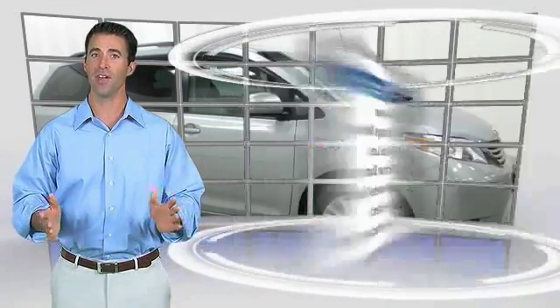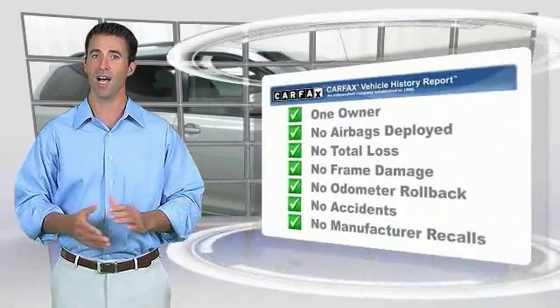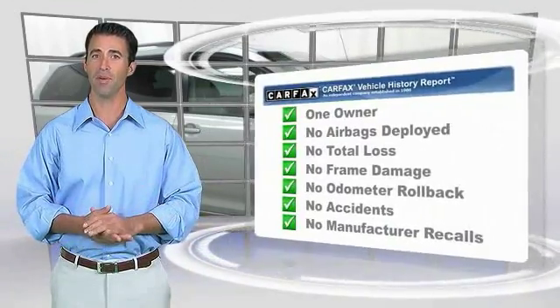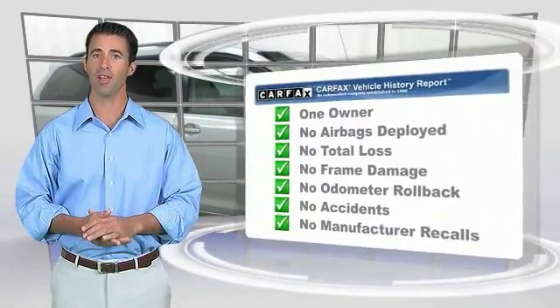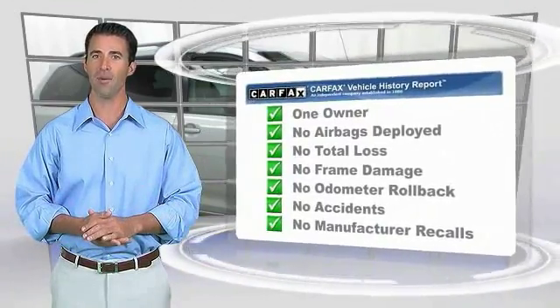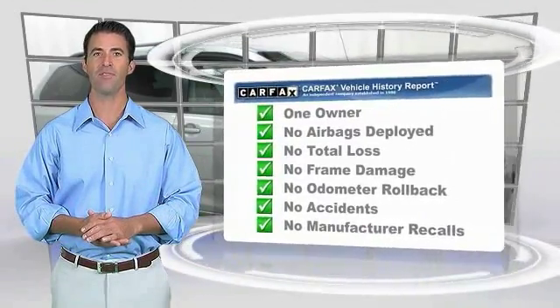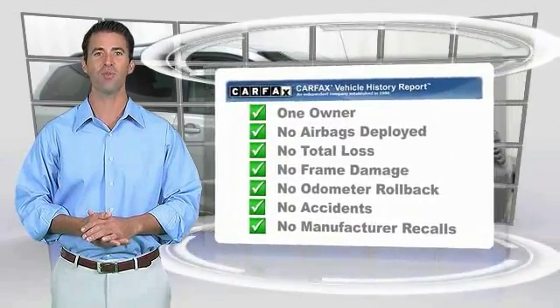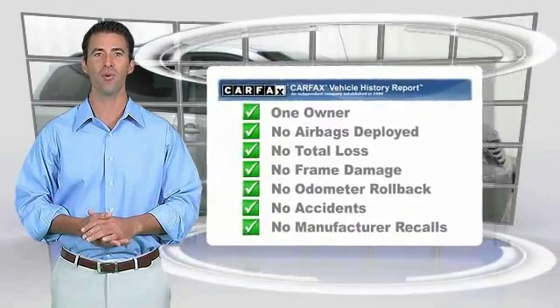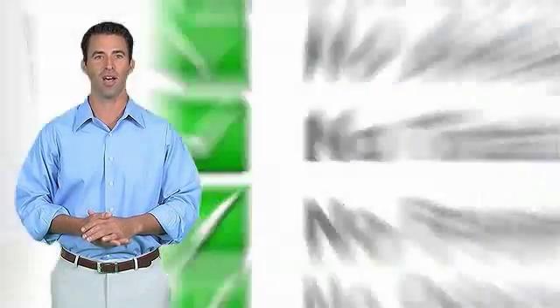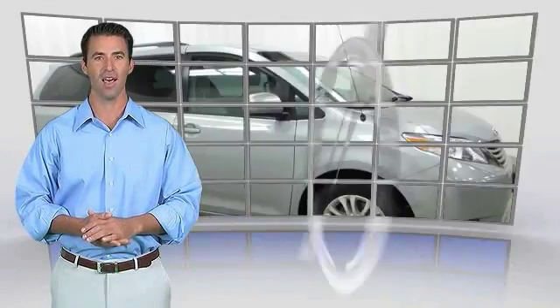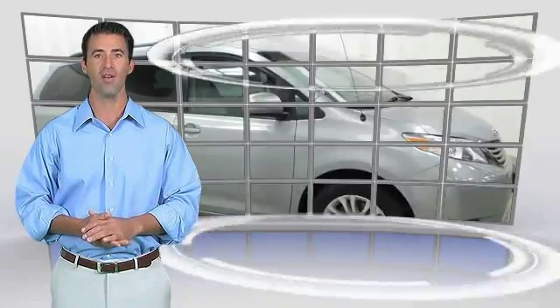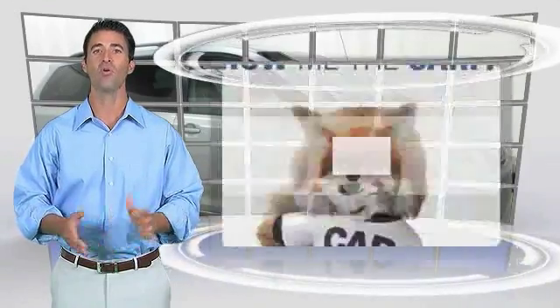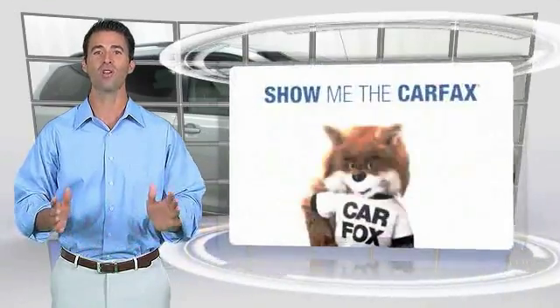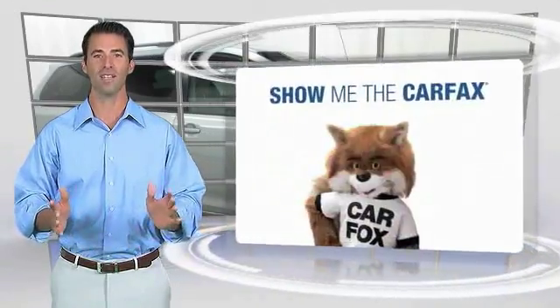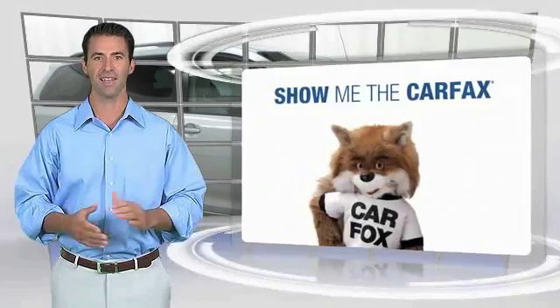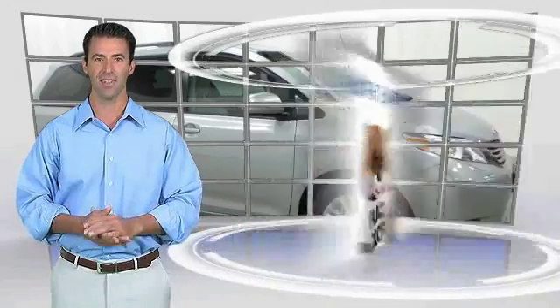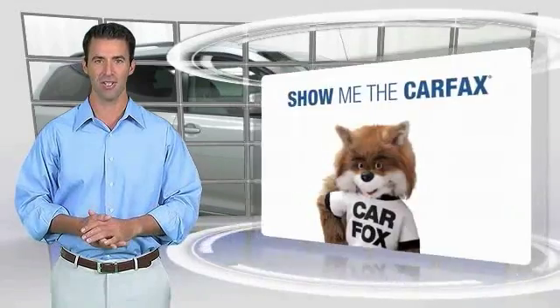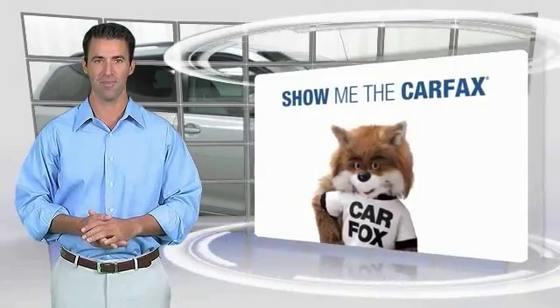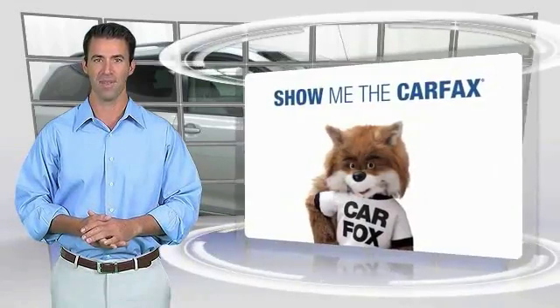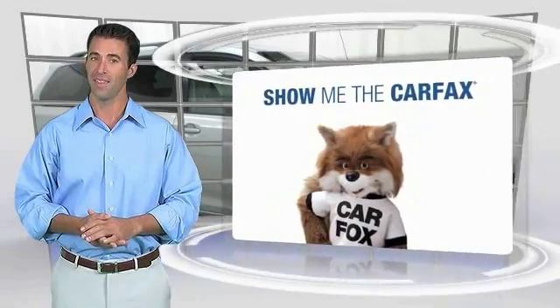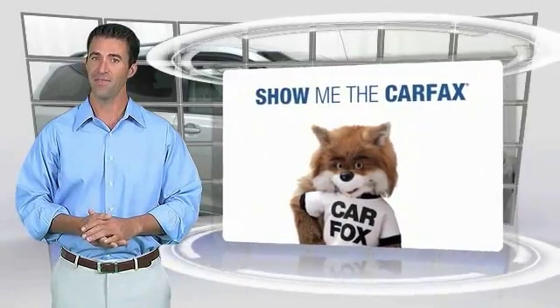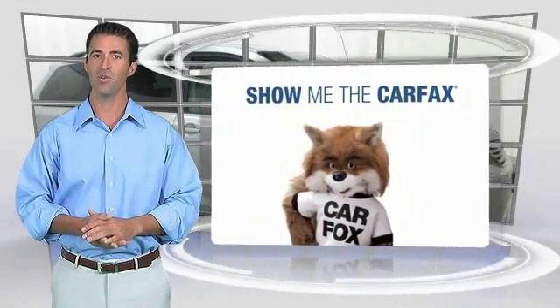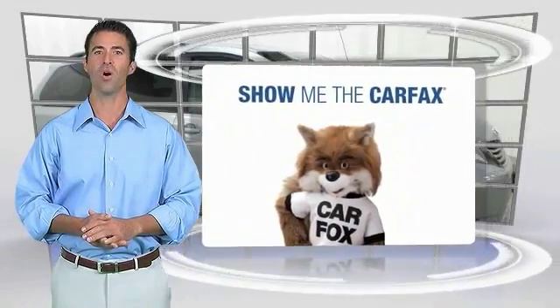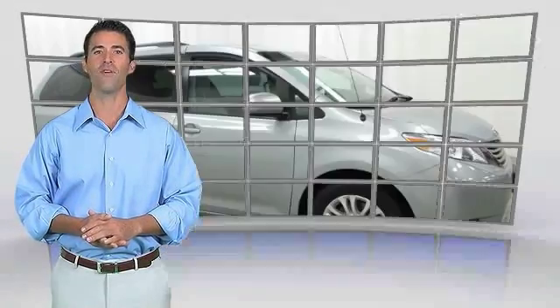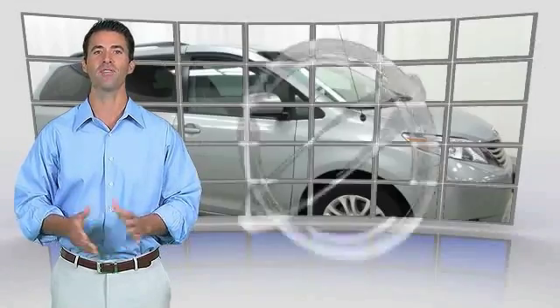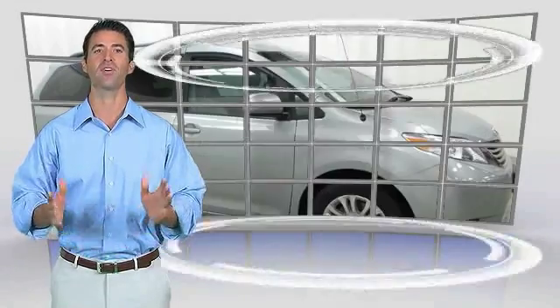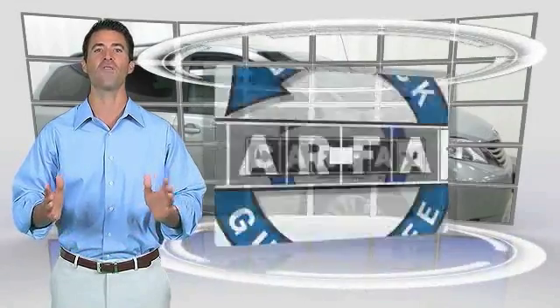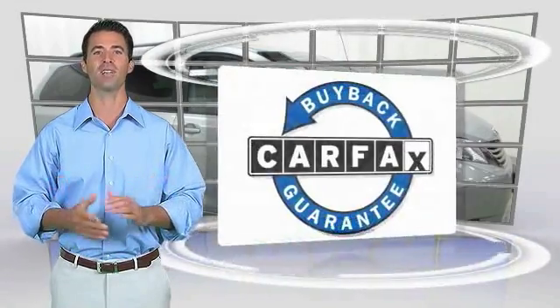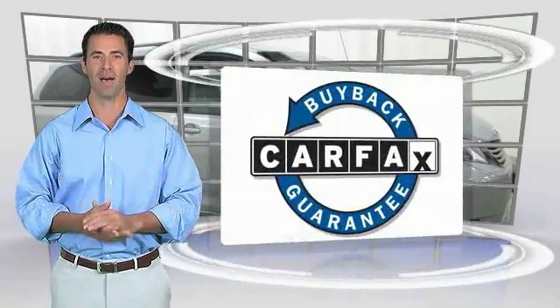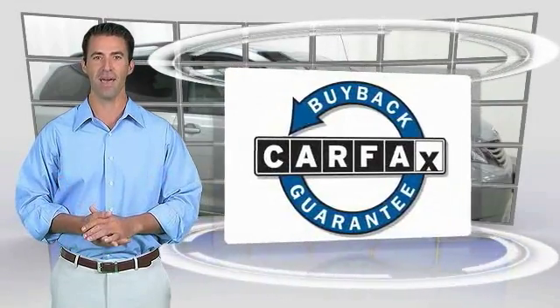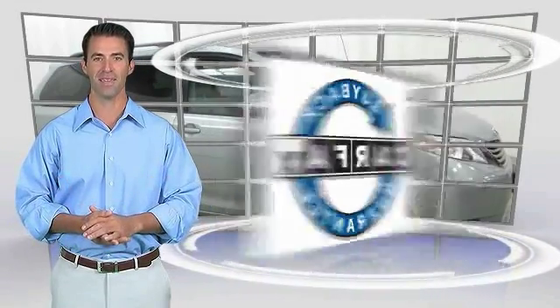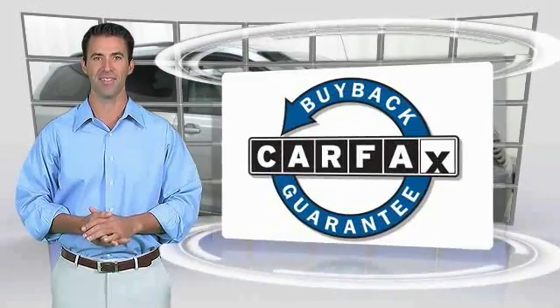Be sure to find a complimentary copy of this report online or contact the dealership. This vehicle qualifies for the Carfax Buyback Guarantee.